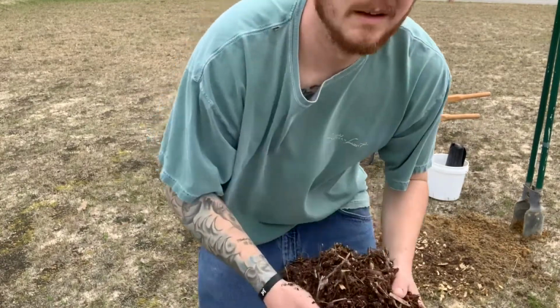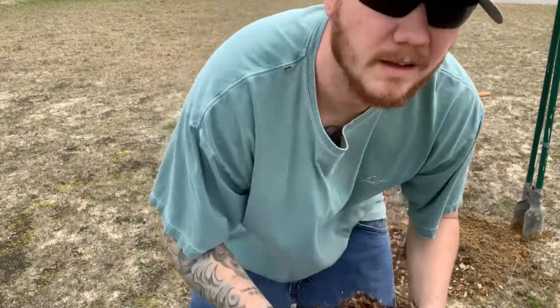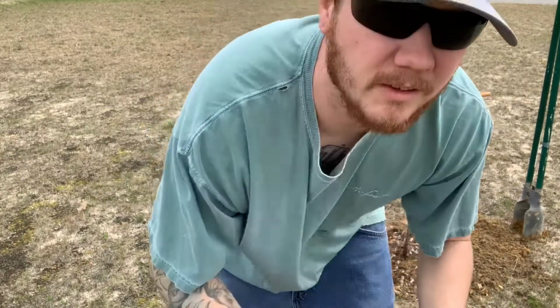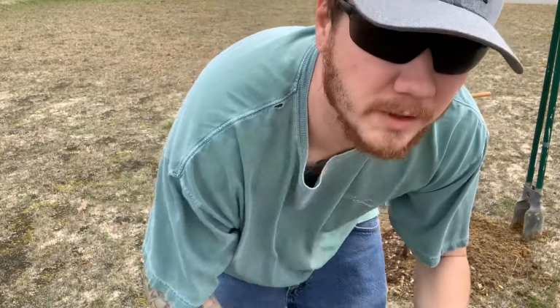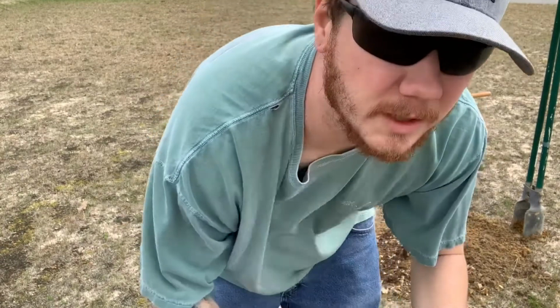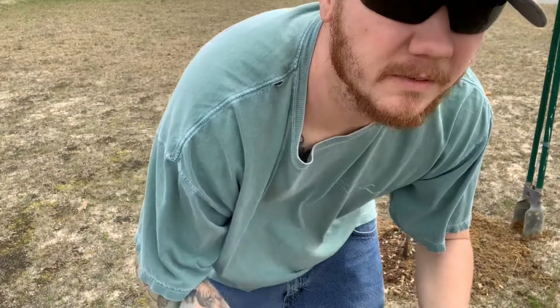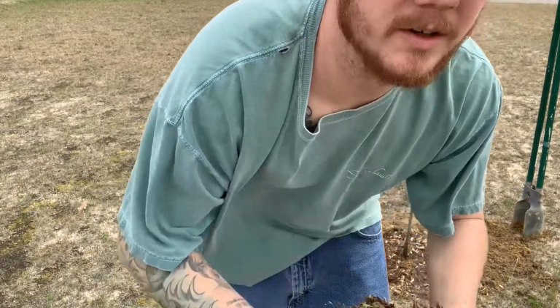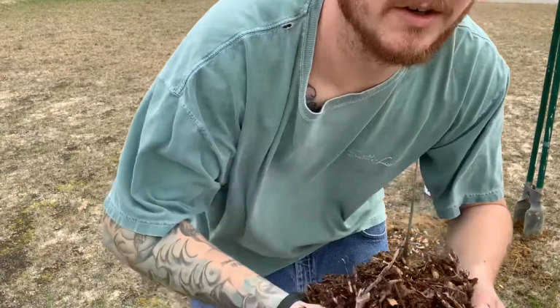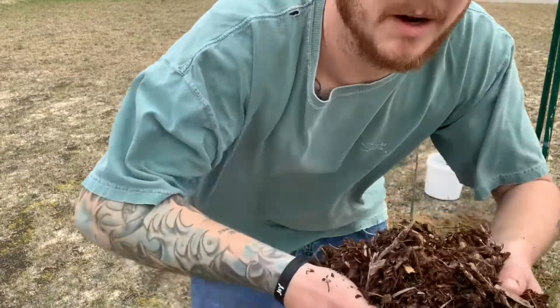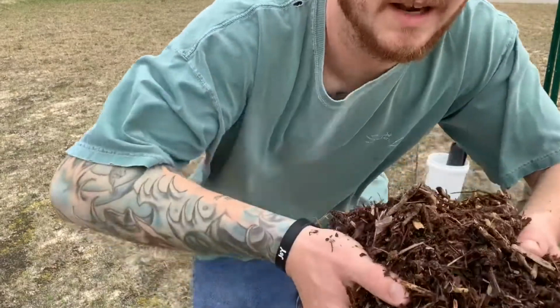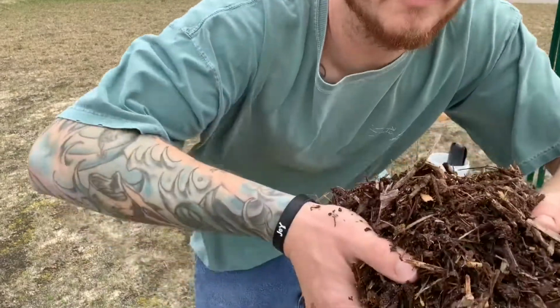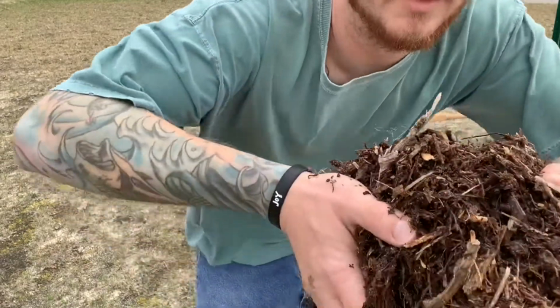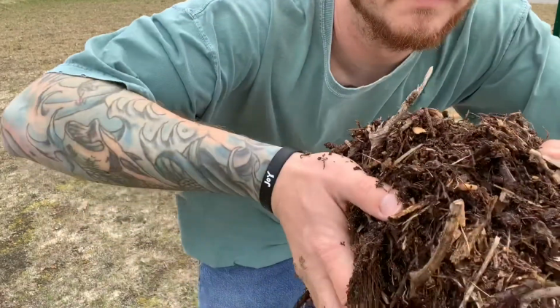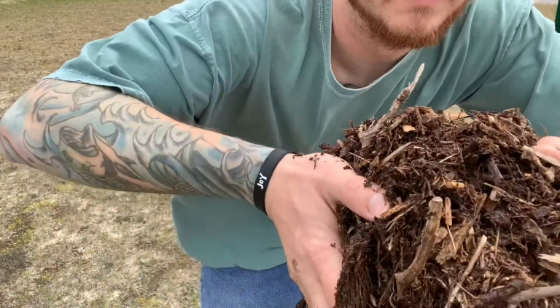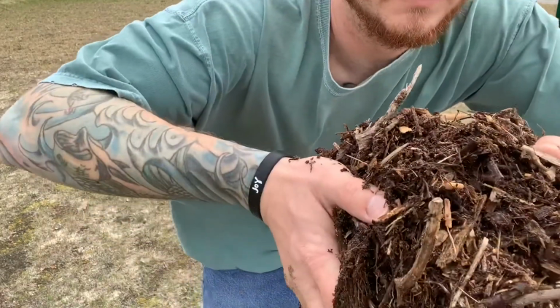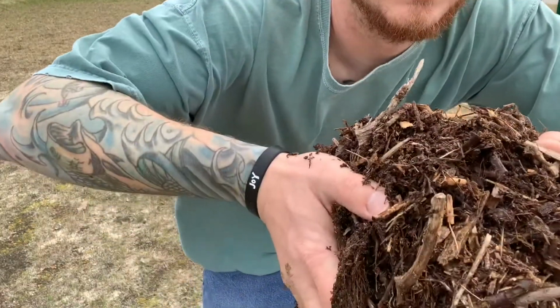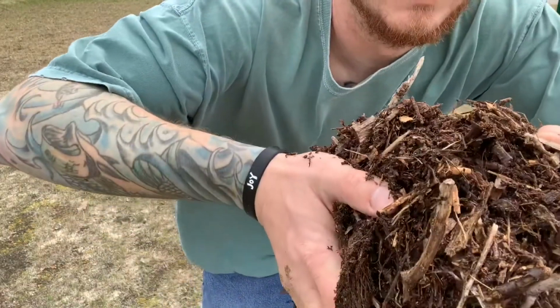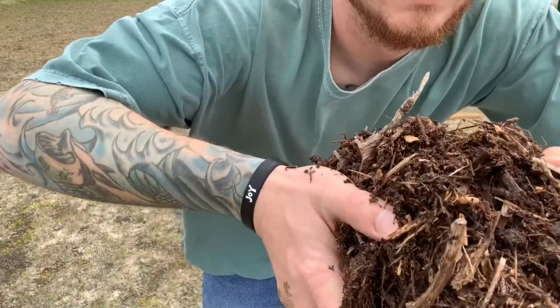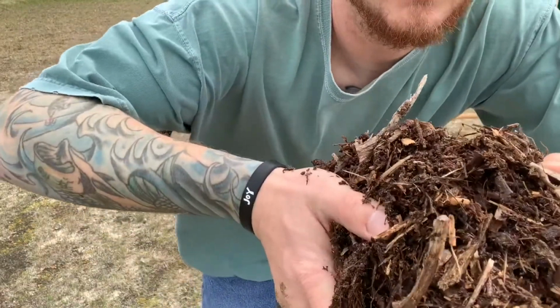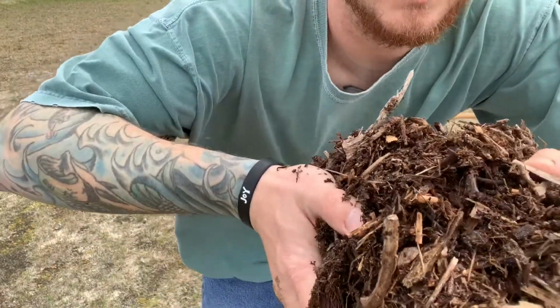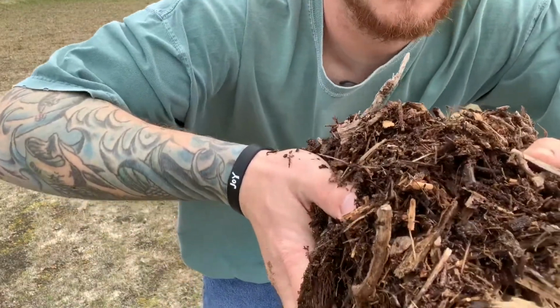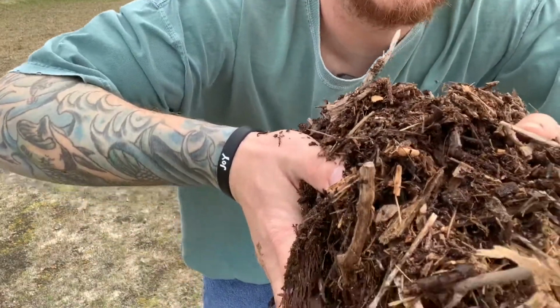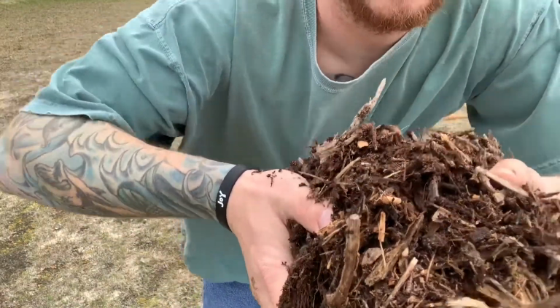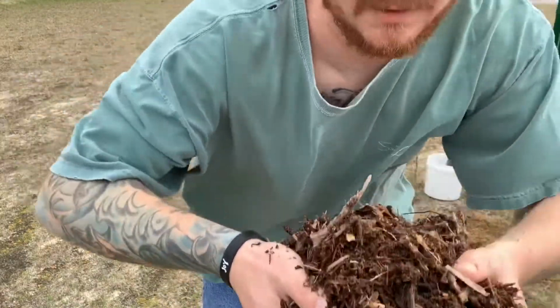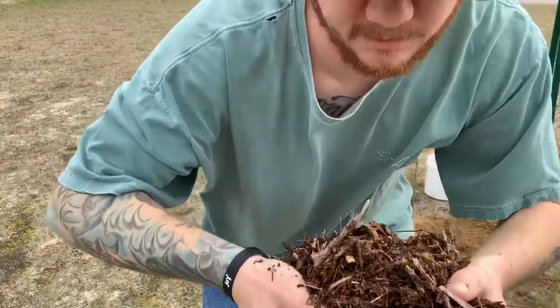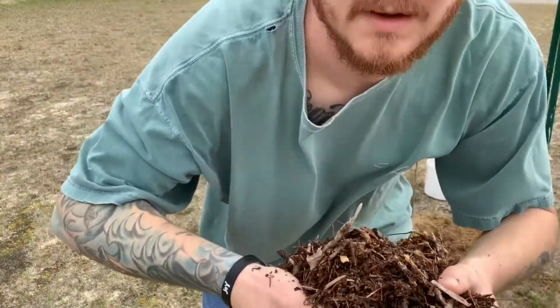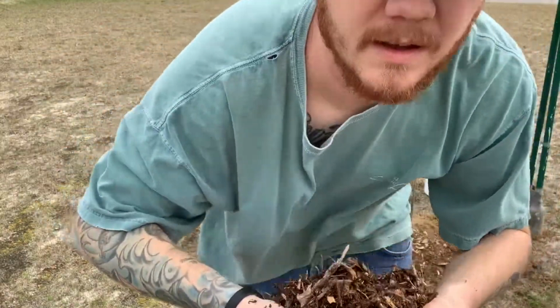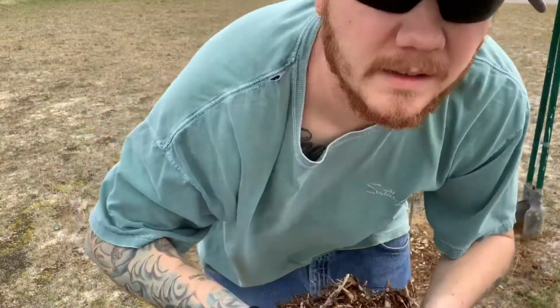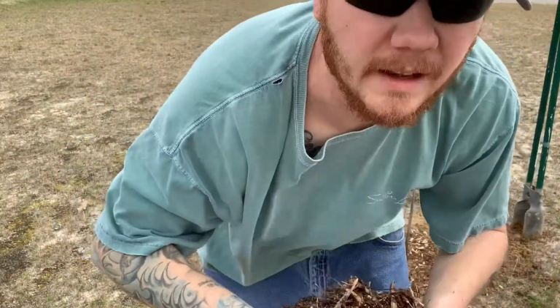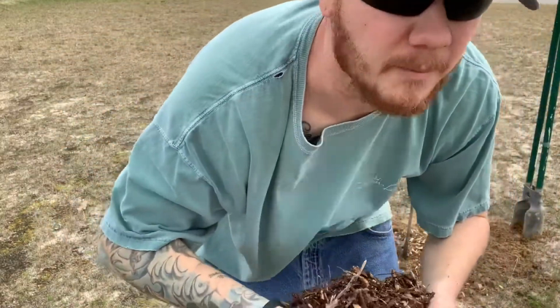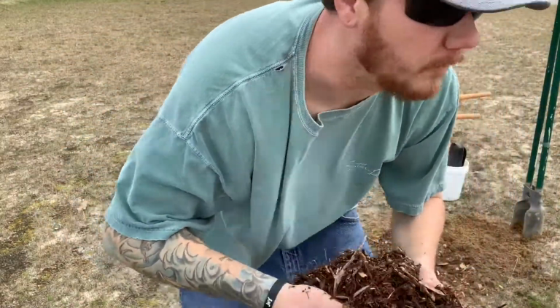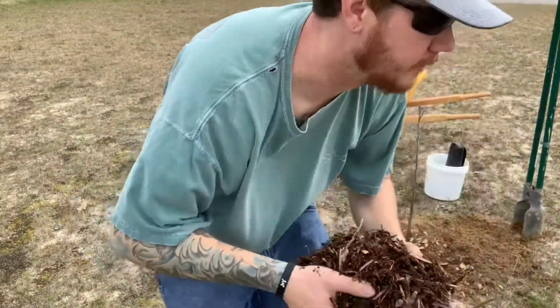These wood chips have already started breaking down some — we got them last season, so that'll add more nutrients.